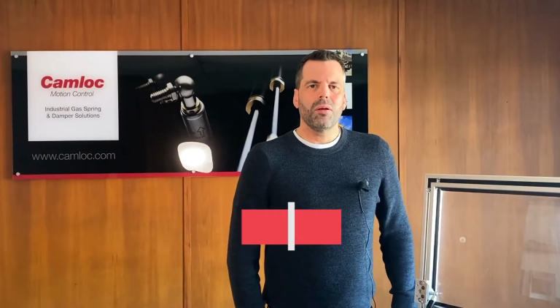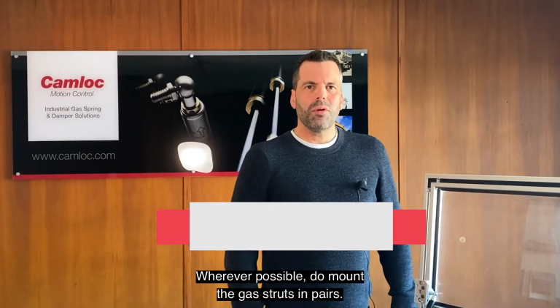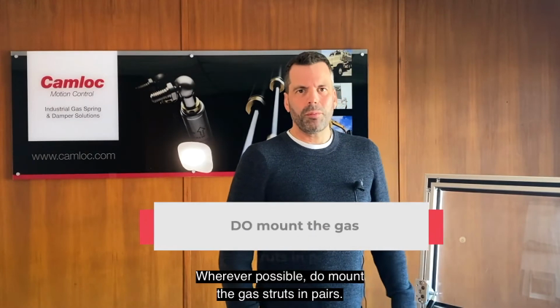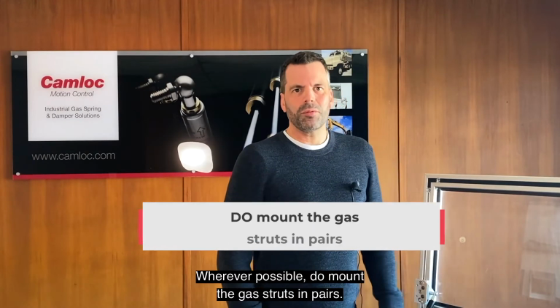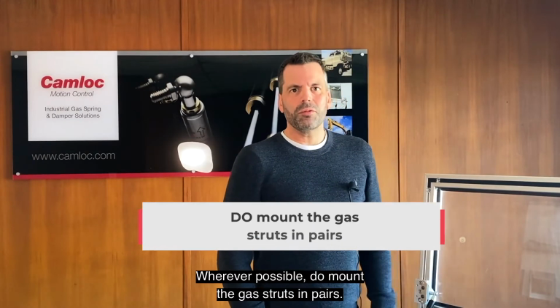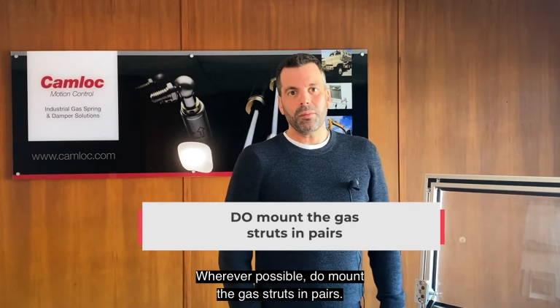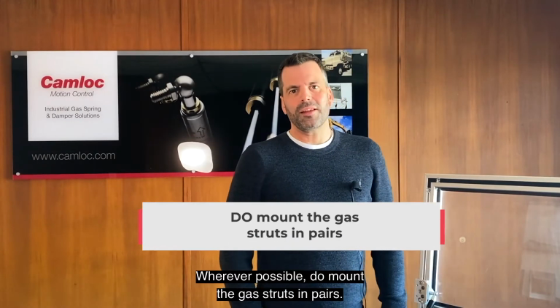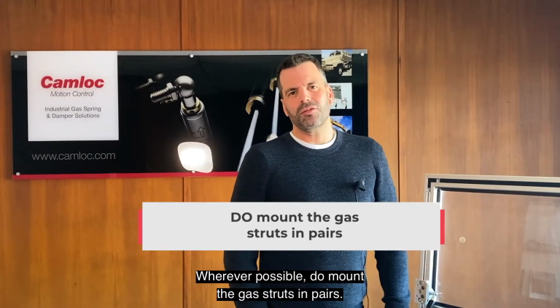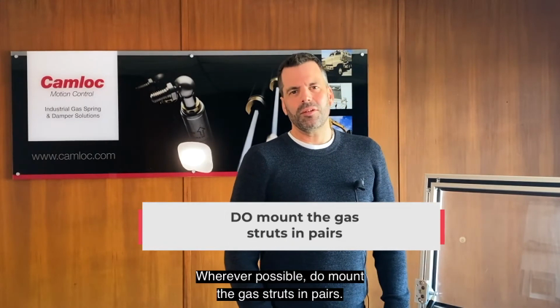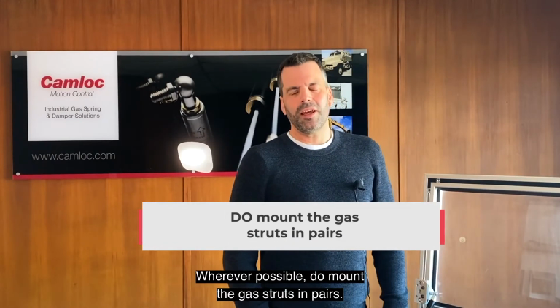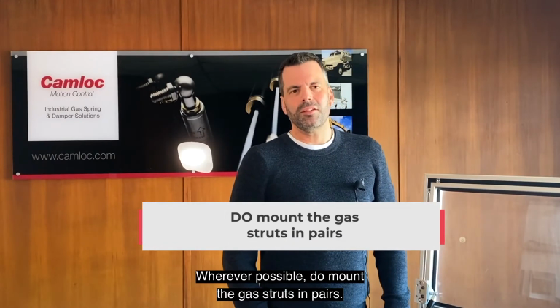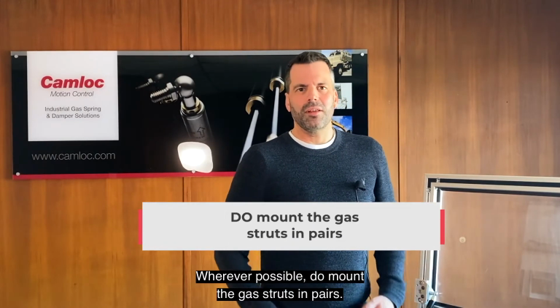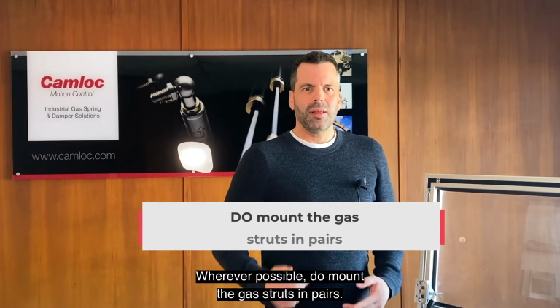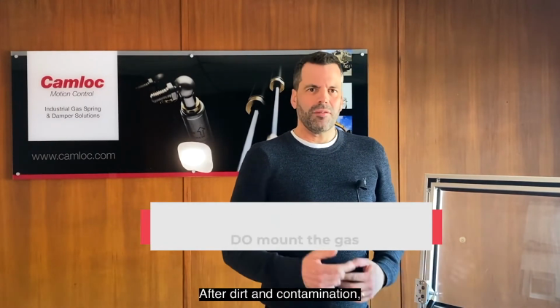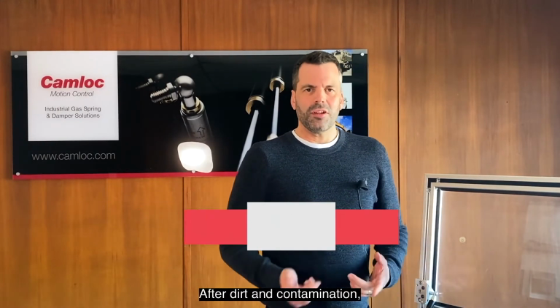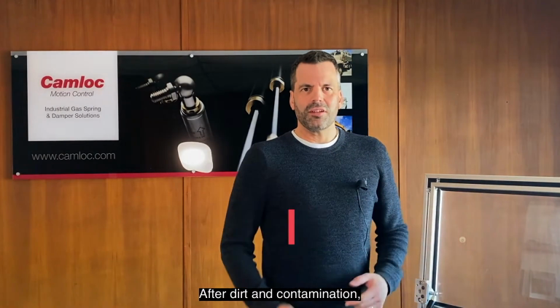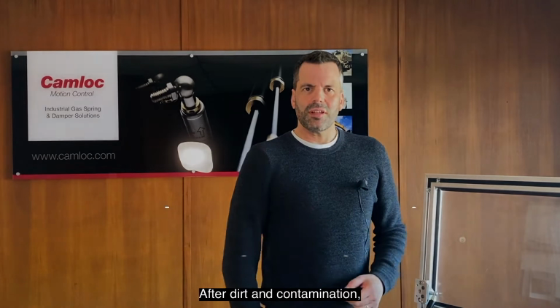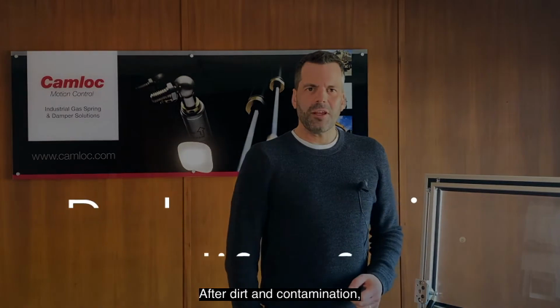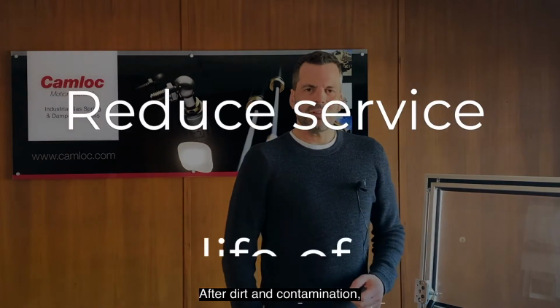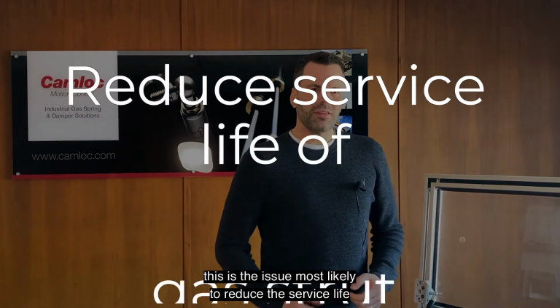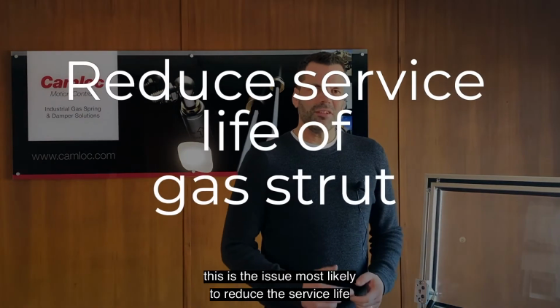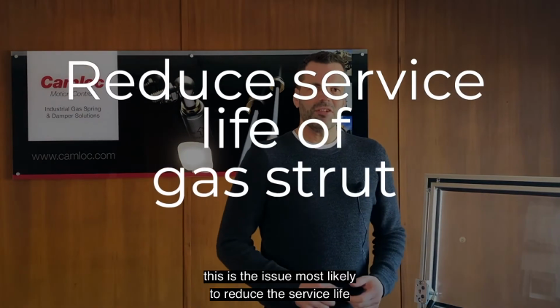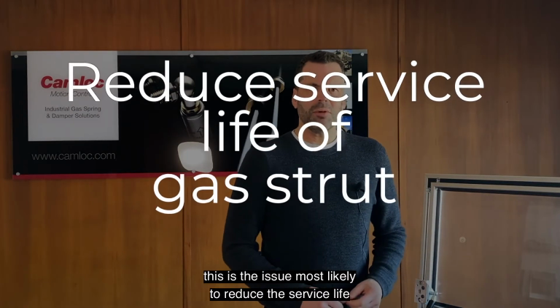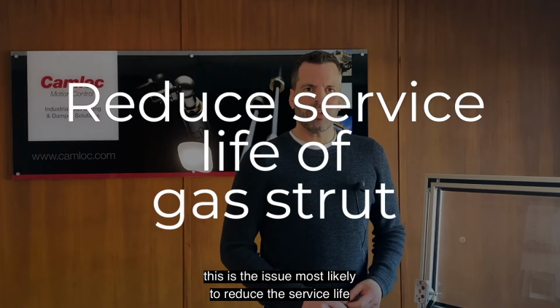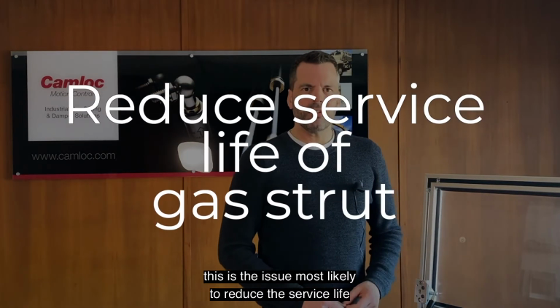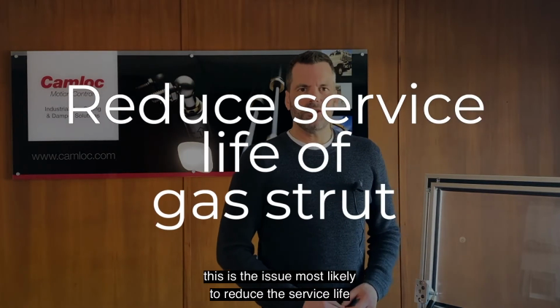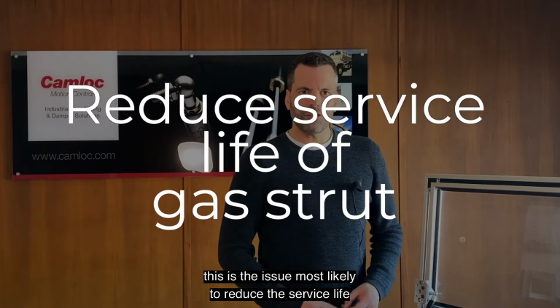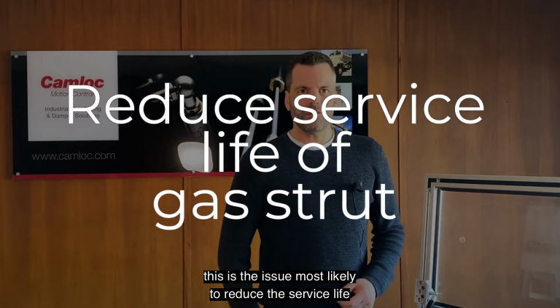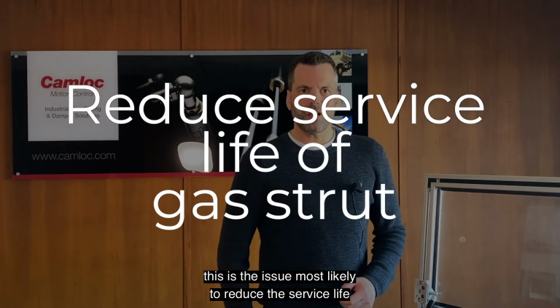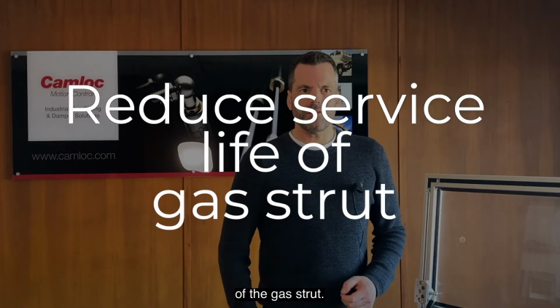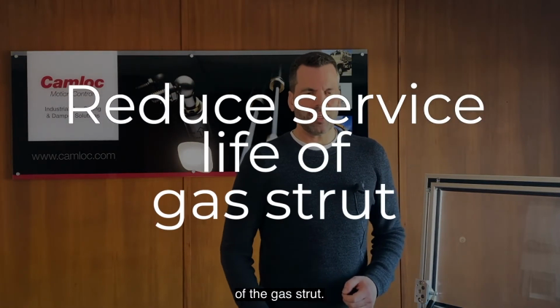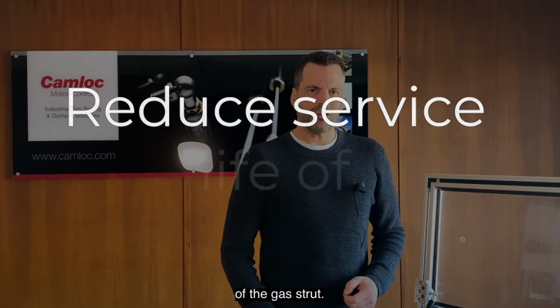Wherever possible, do mount the gas struts in pairs. After dirt and contamination, this is the issue most likely to reduce the service life of the gas strut.